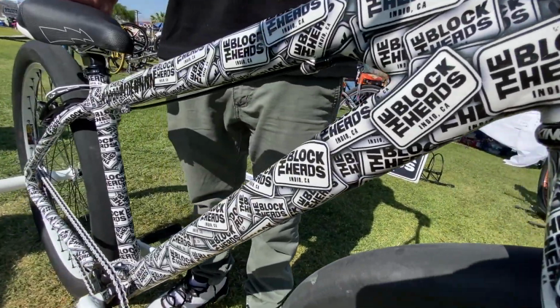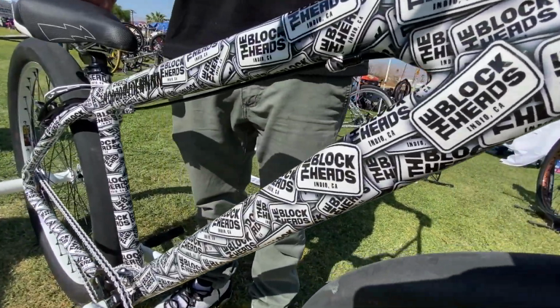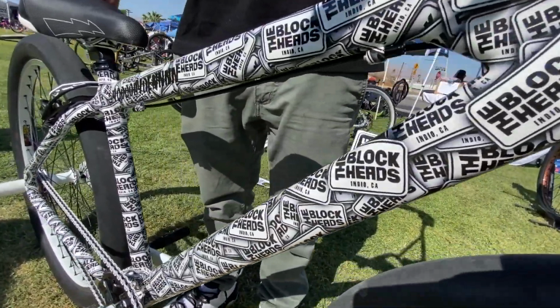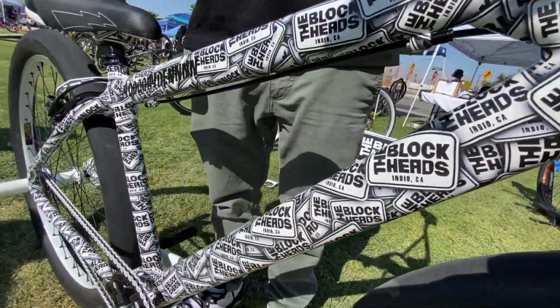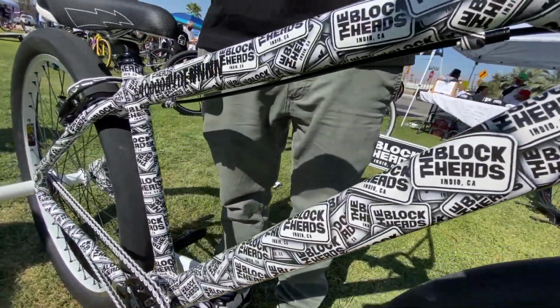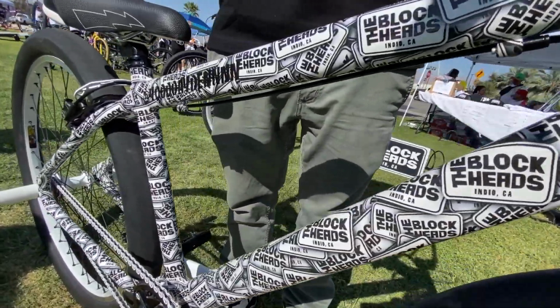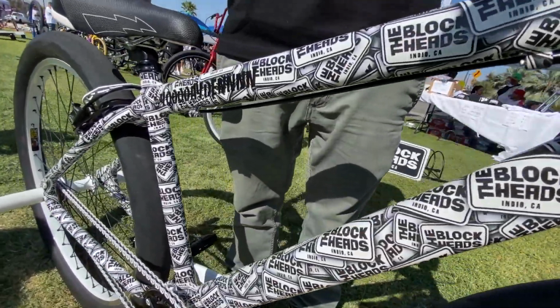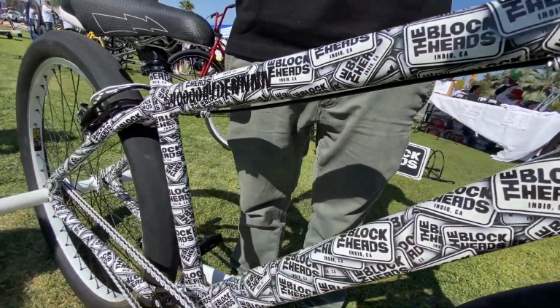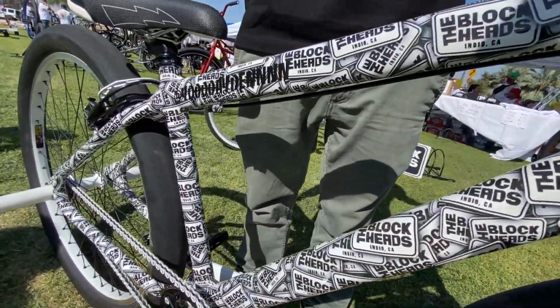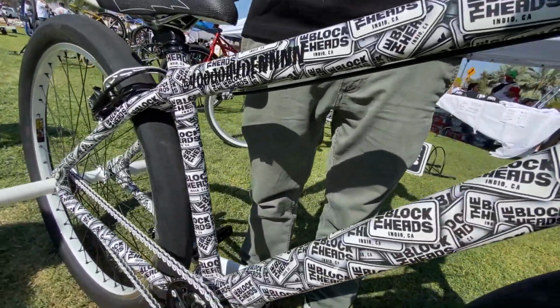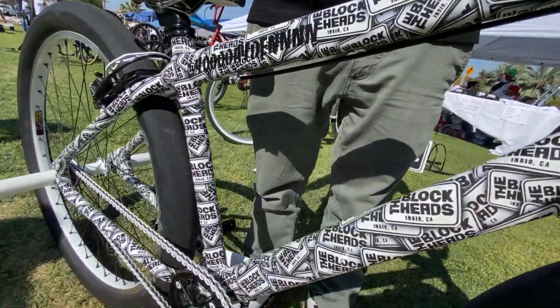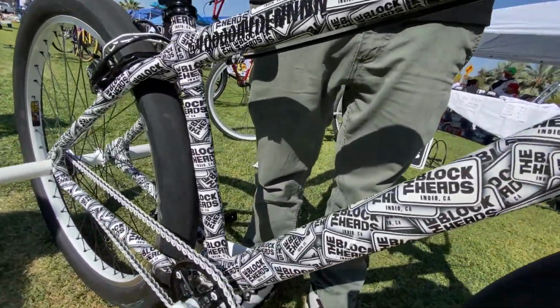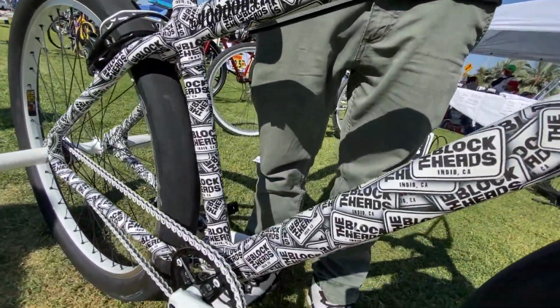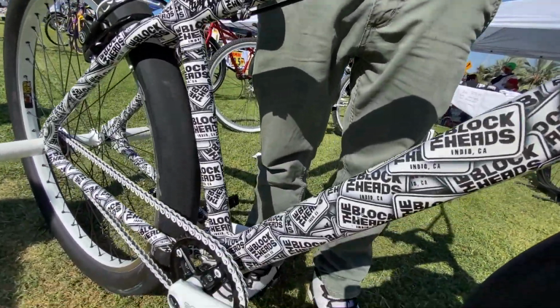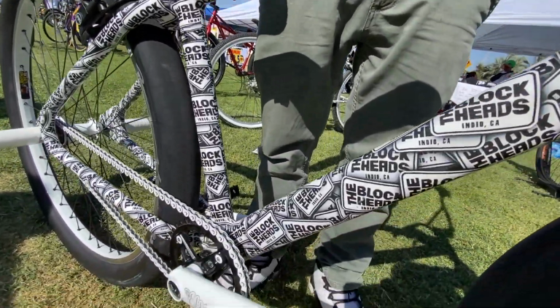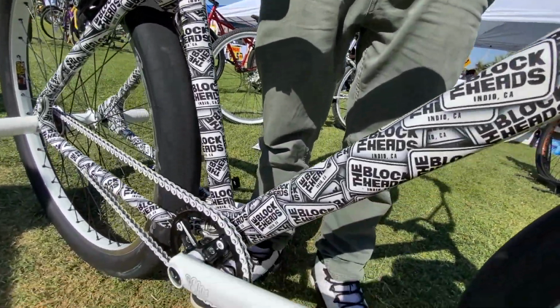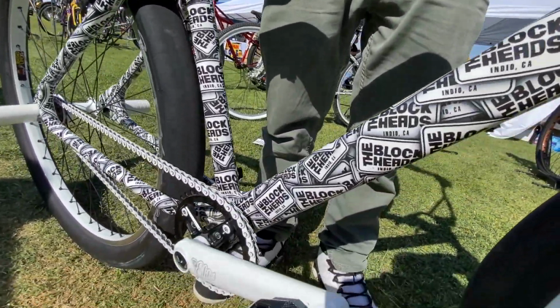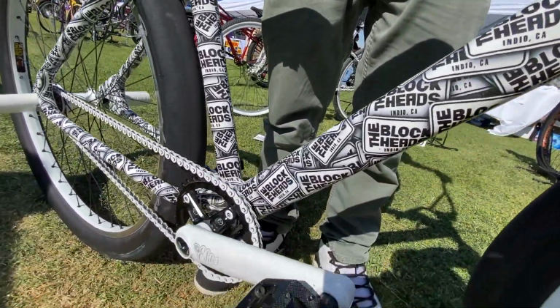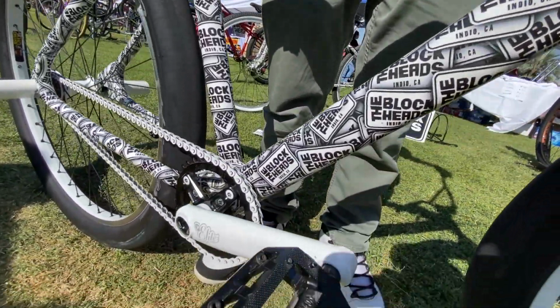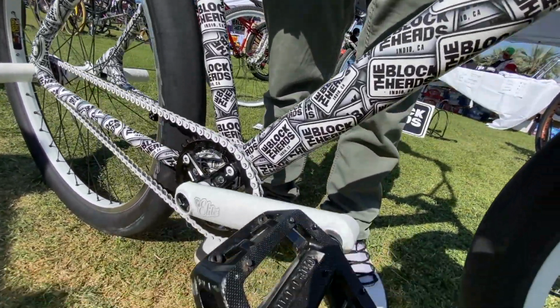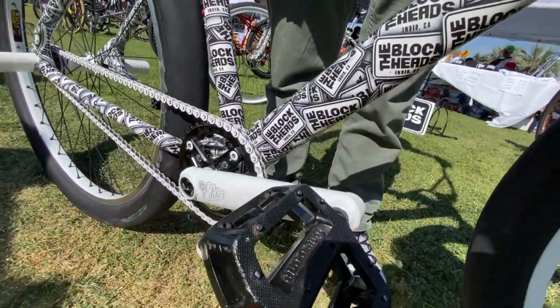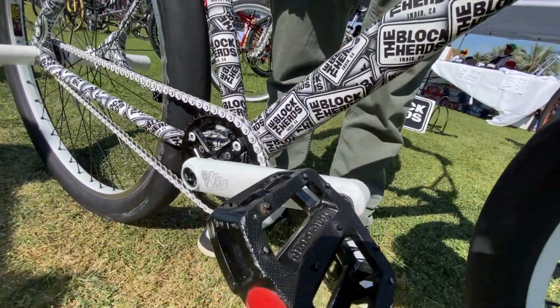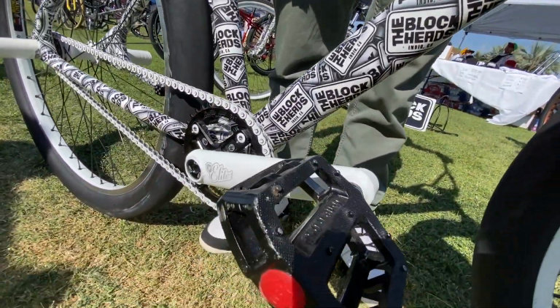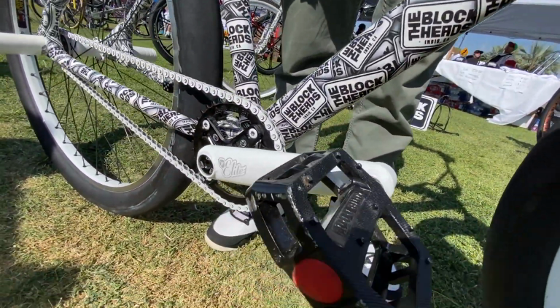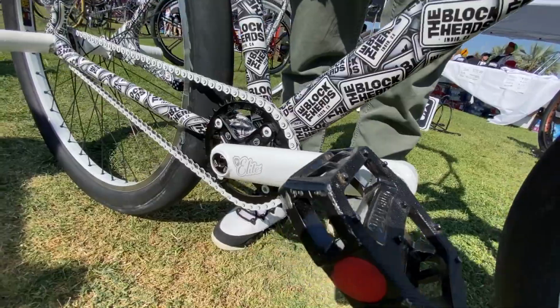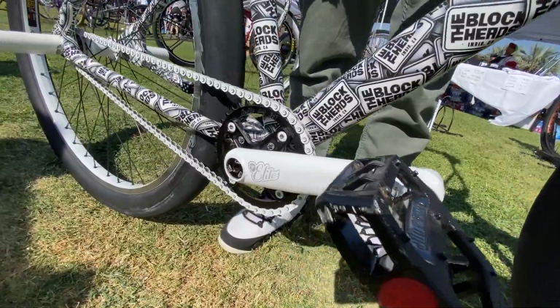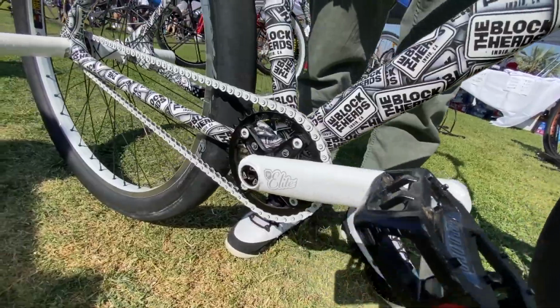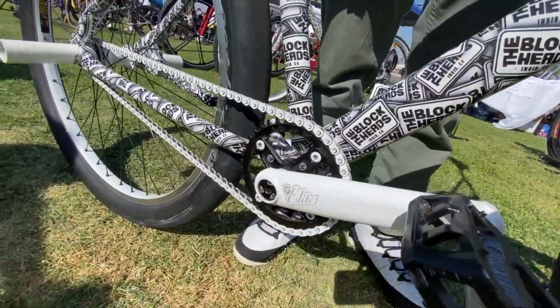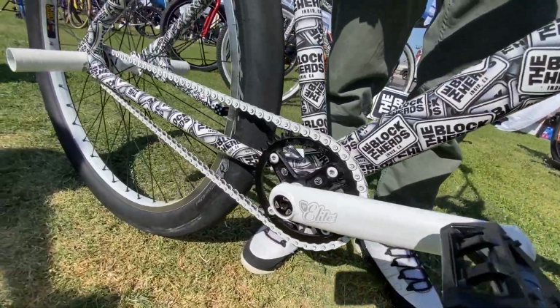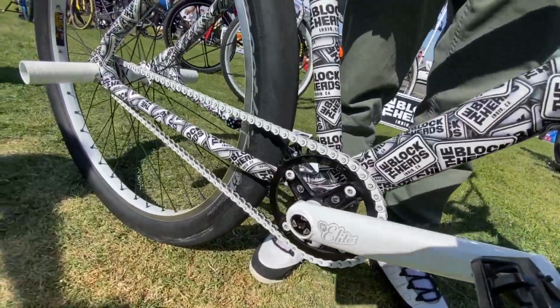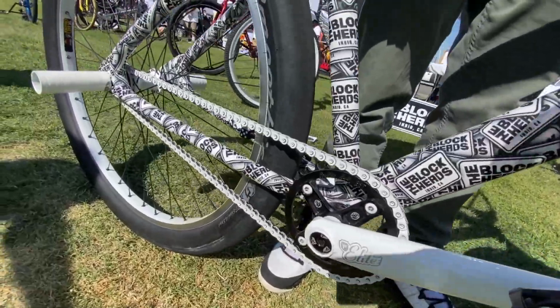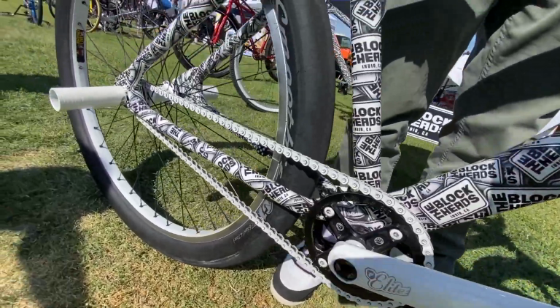I have about $4,200 wrapped into this bike. I sold four or five bikes to build this one.